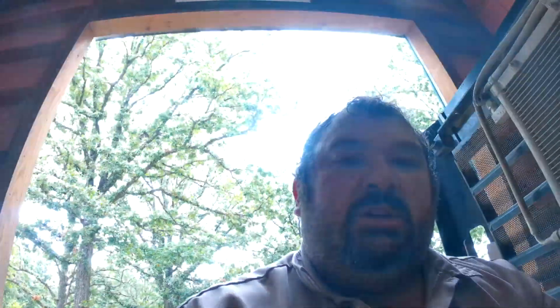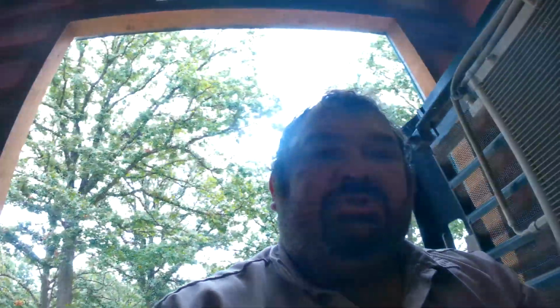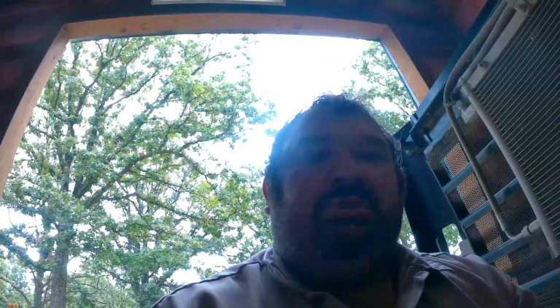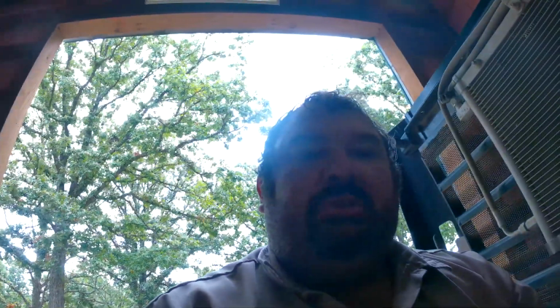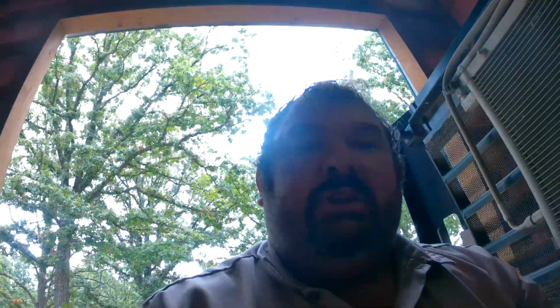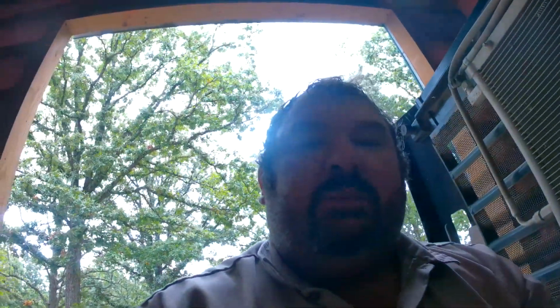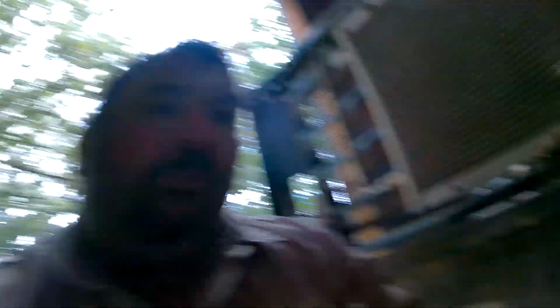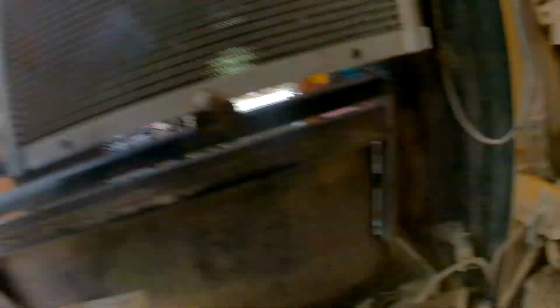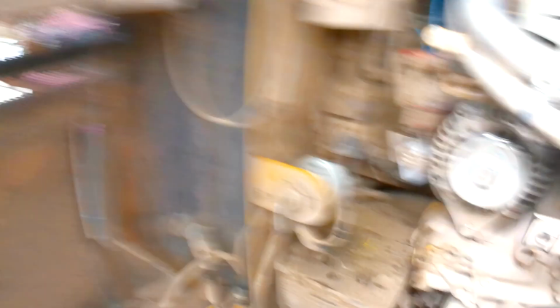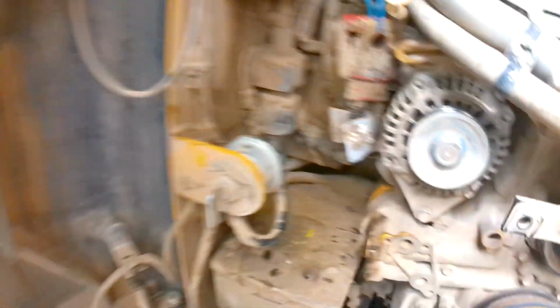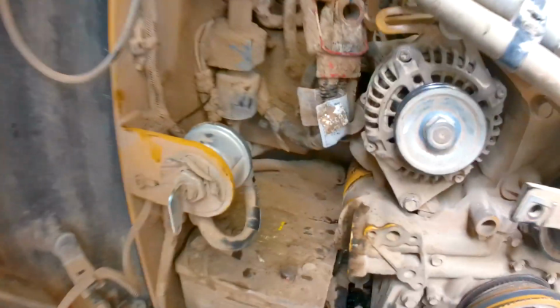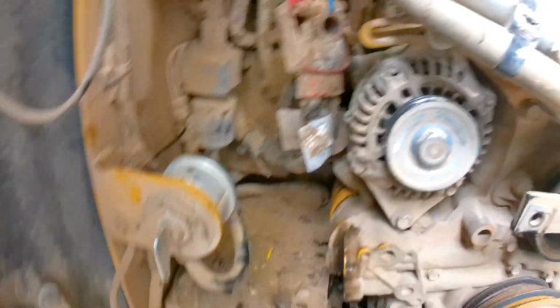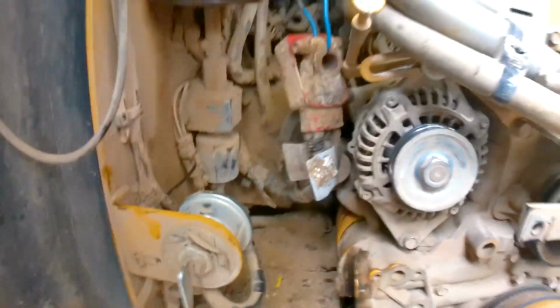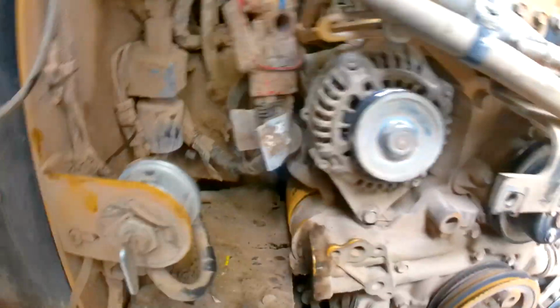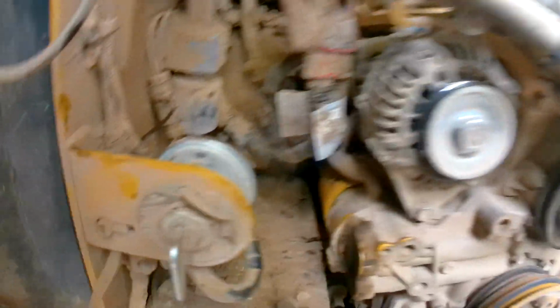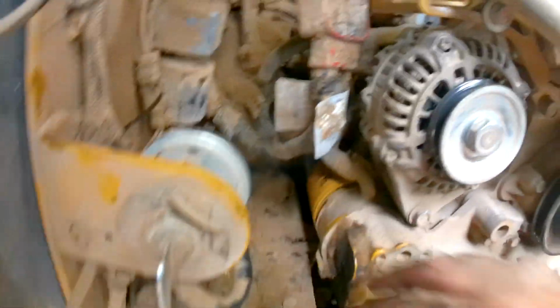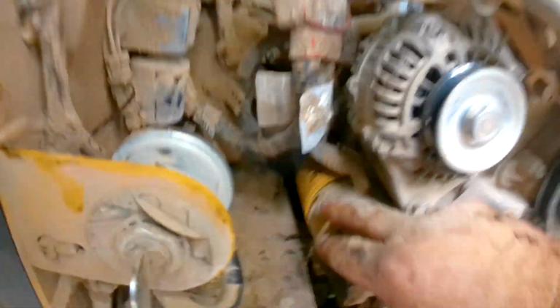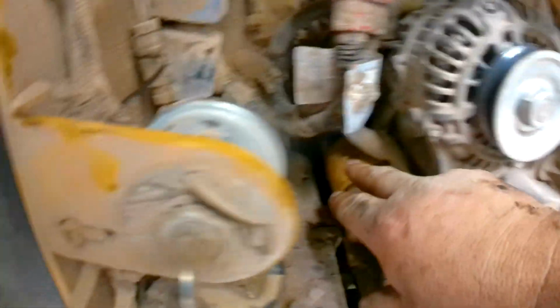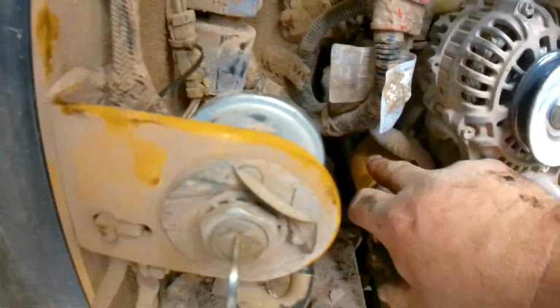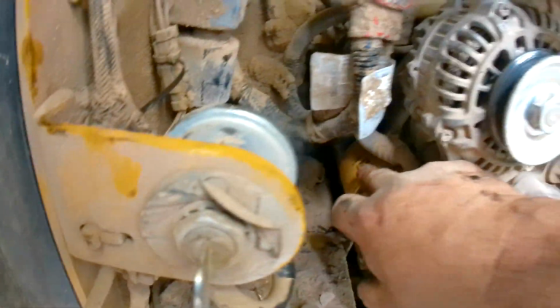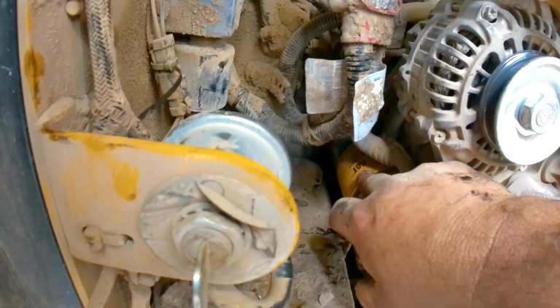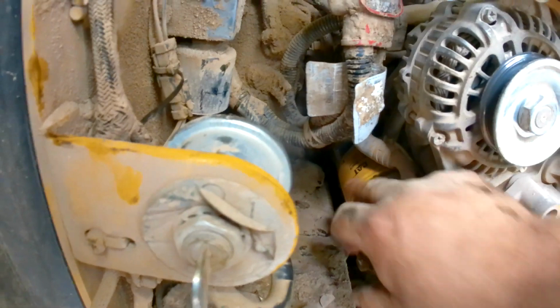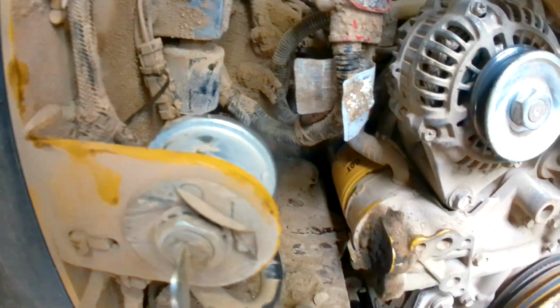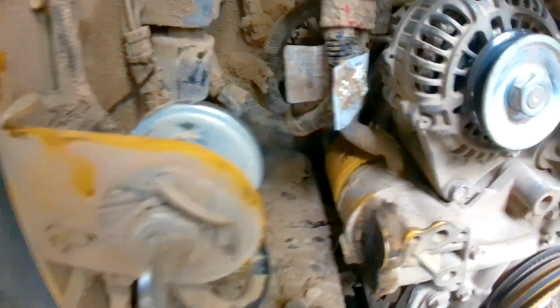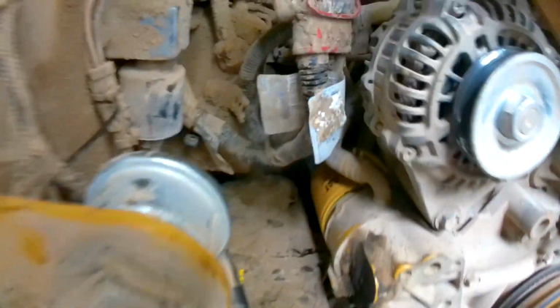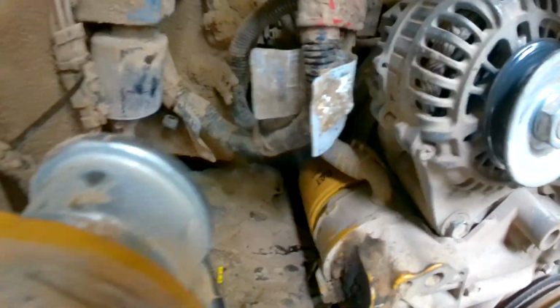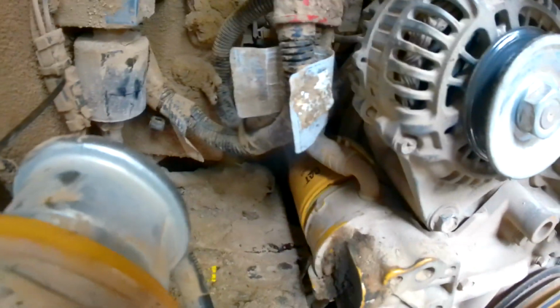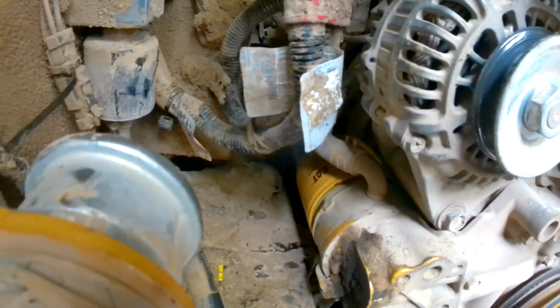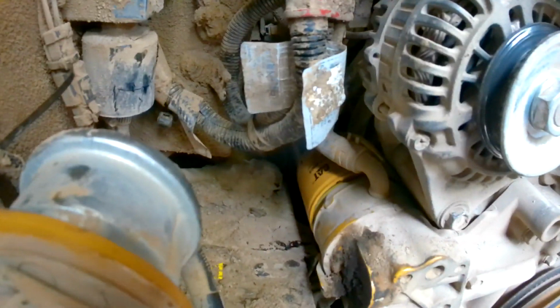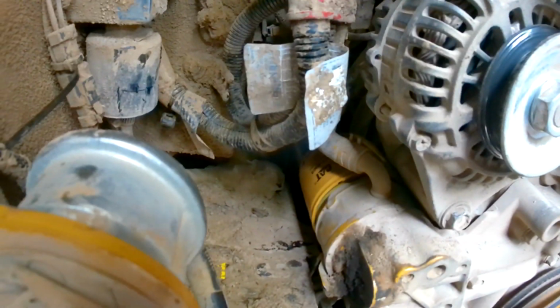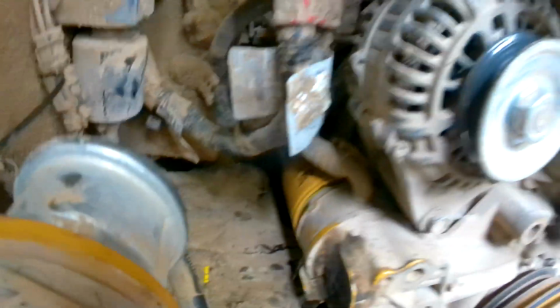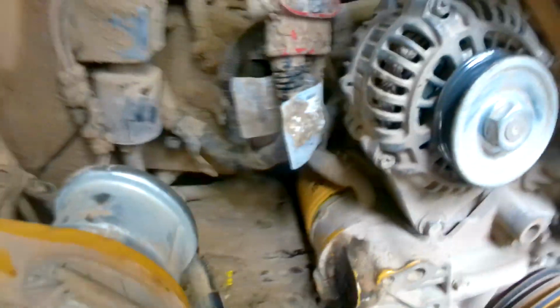Here's a little tip. In my other video I really struggled to get this oil filter off — you can see it in there.